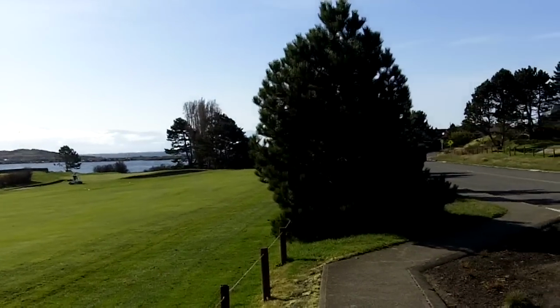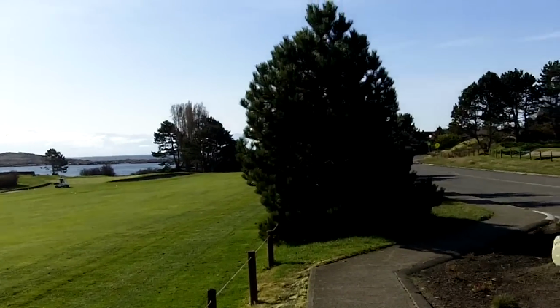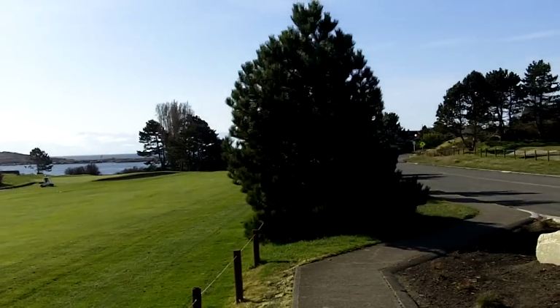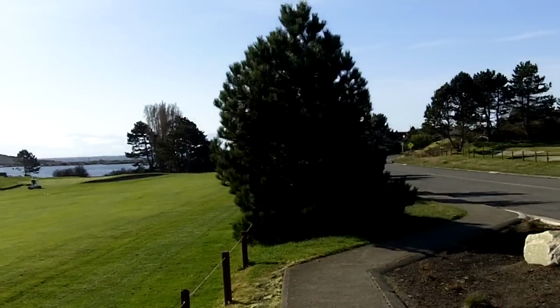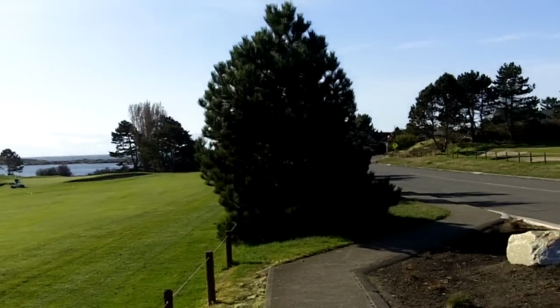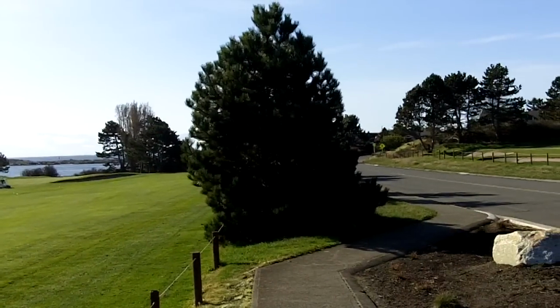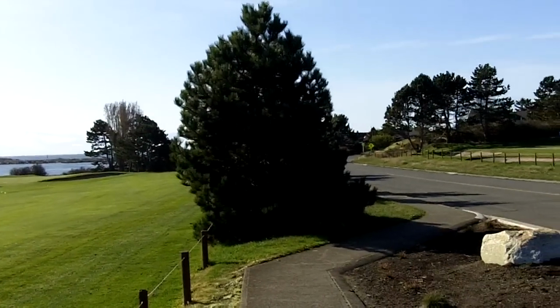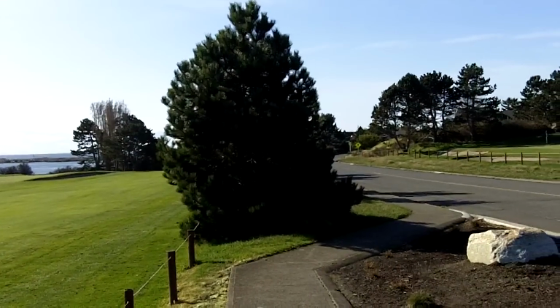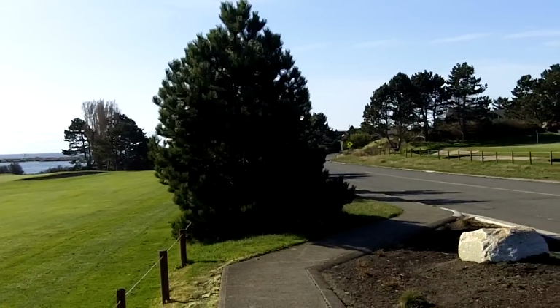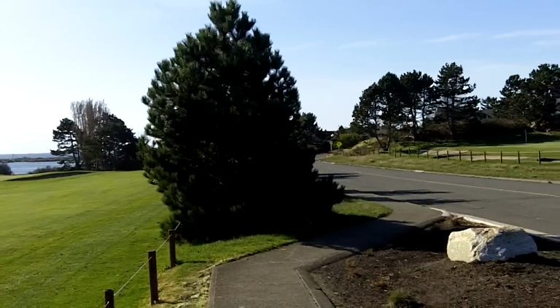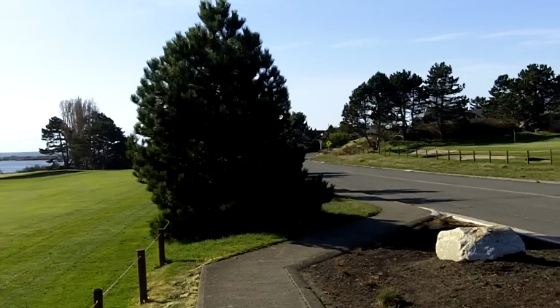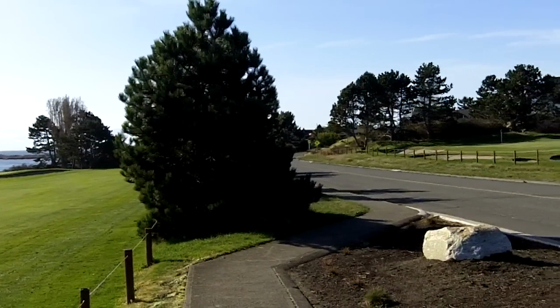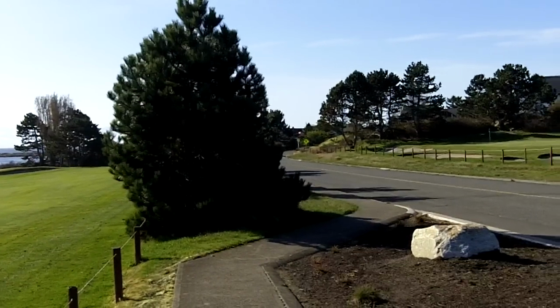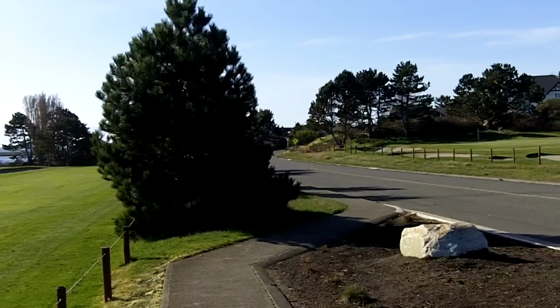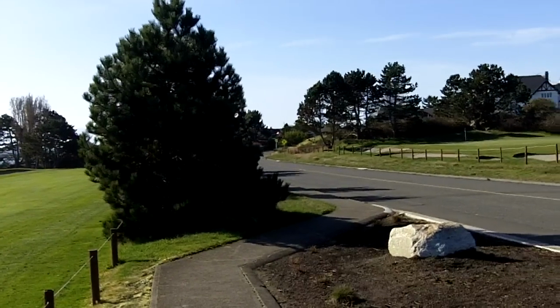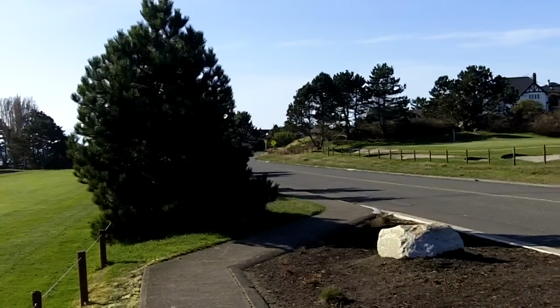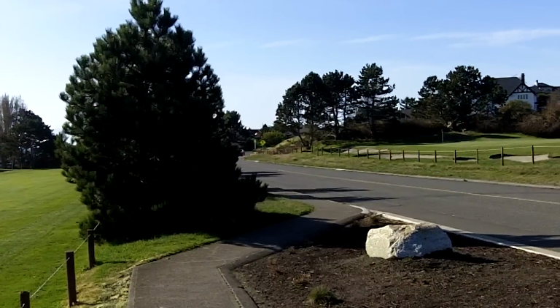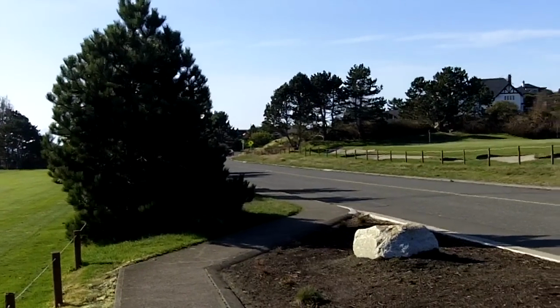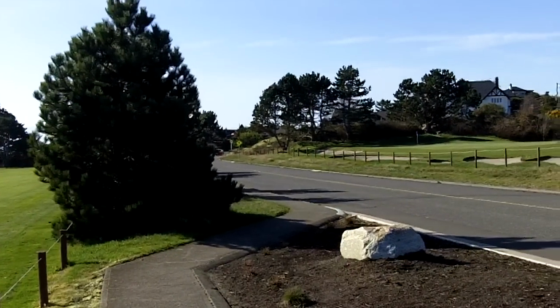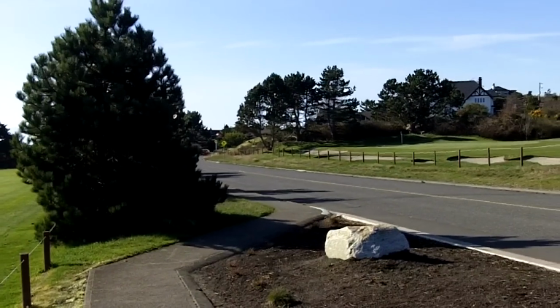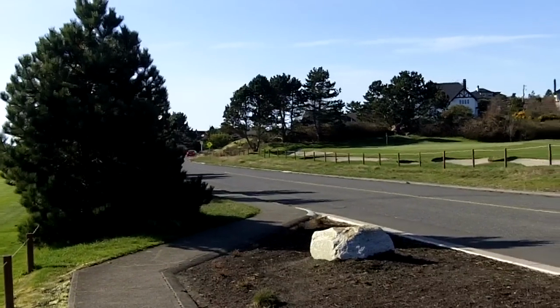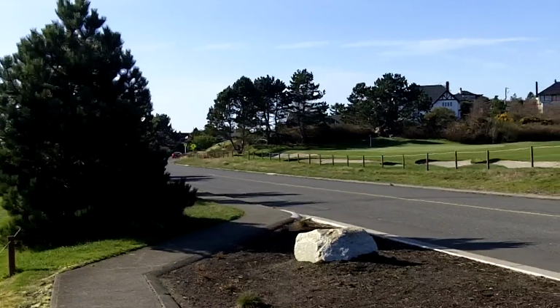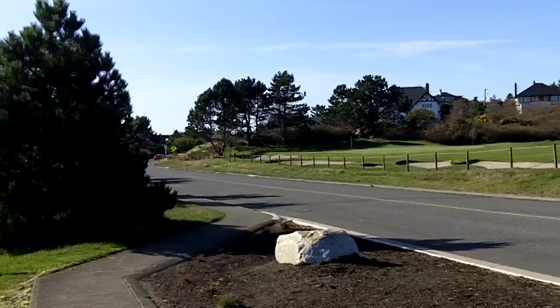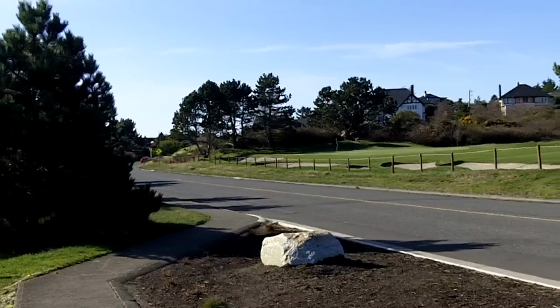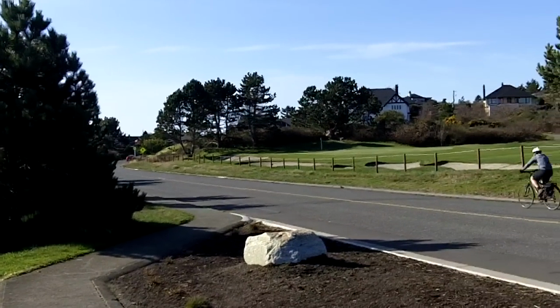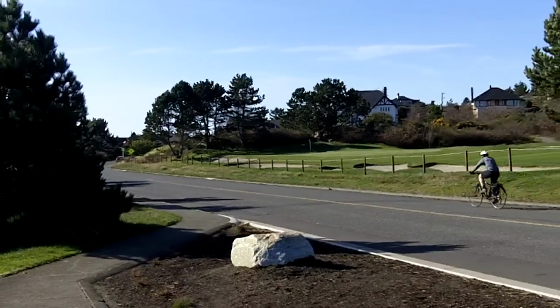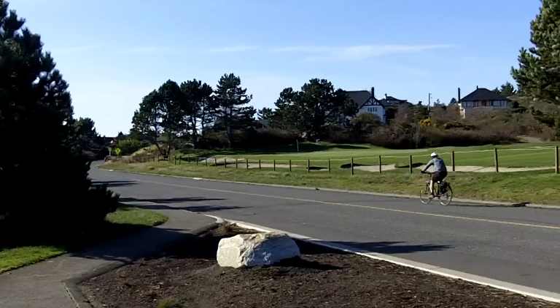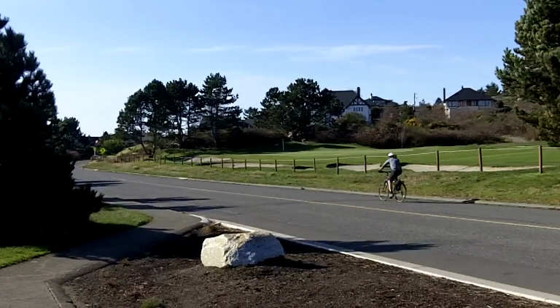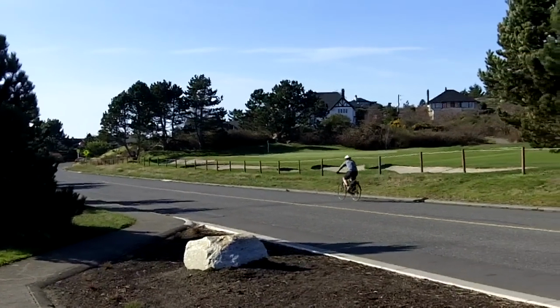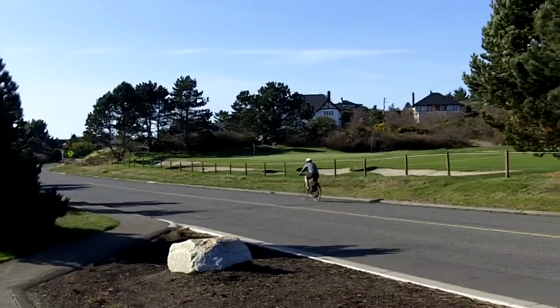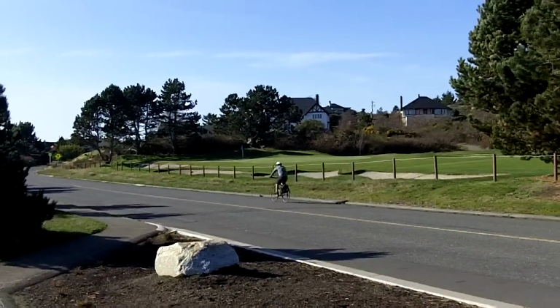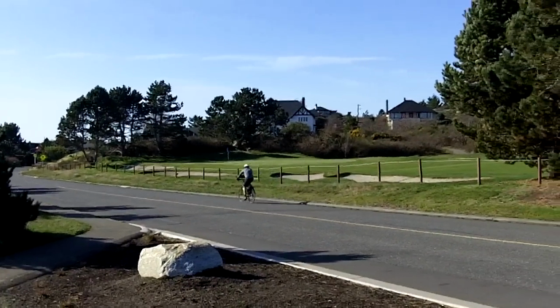Absolutely manicured. This is Beach Drive — famous.